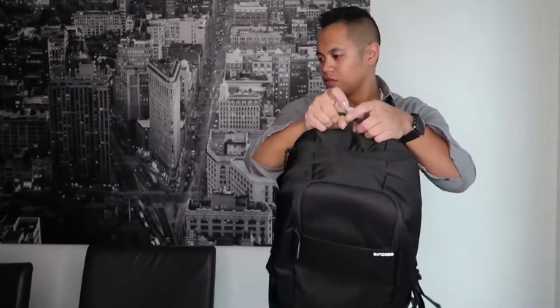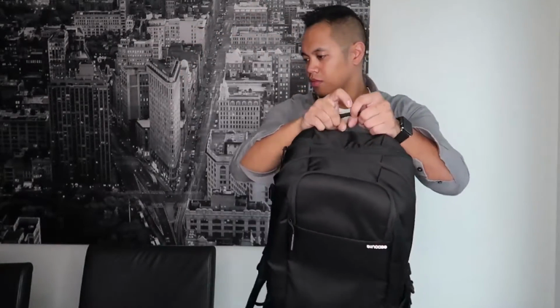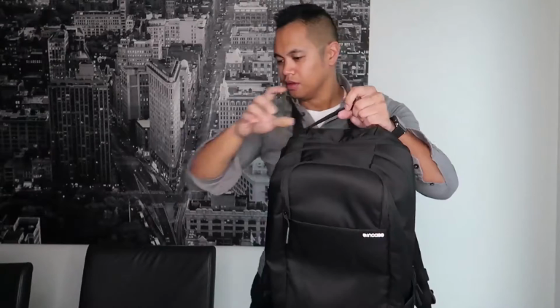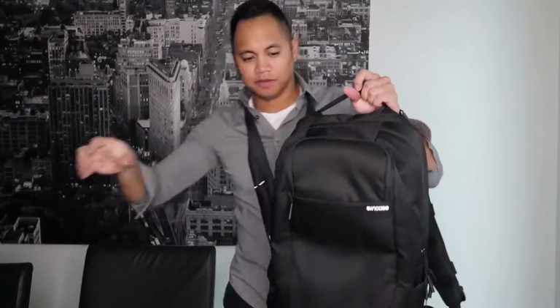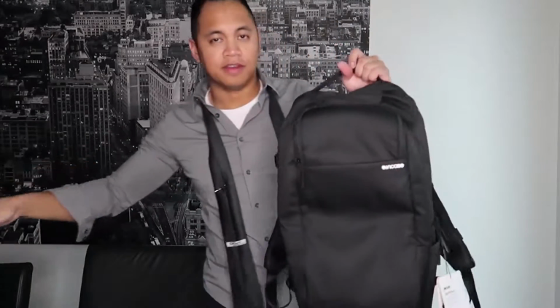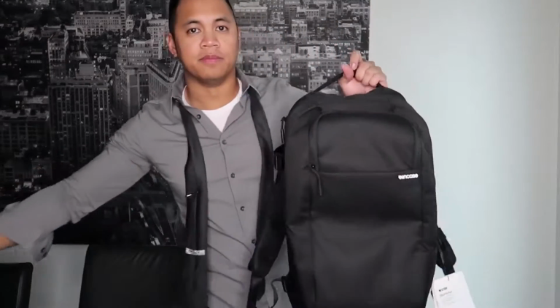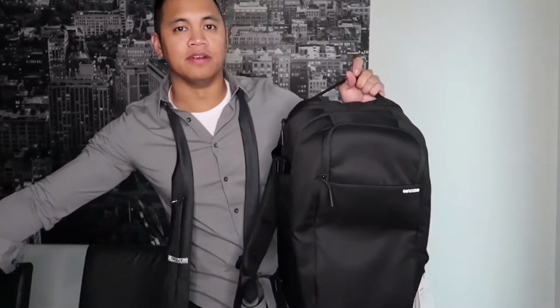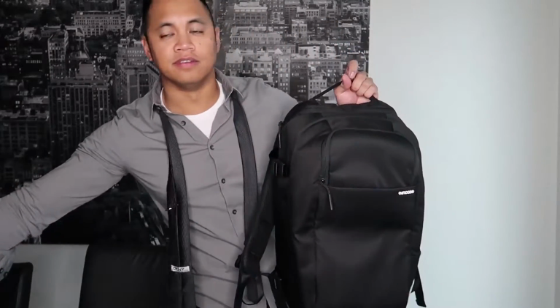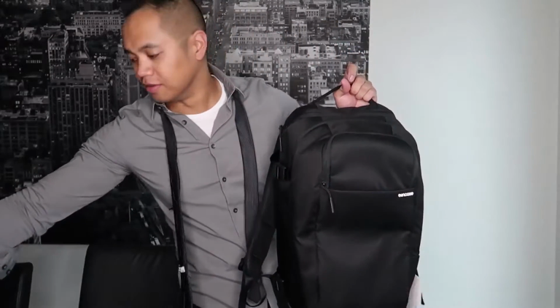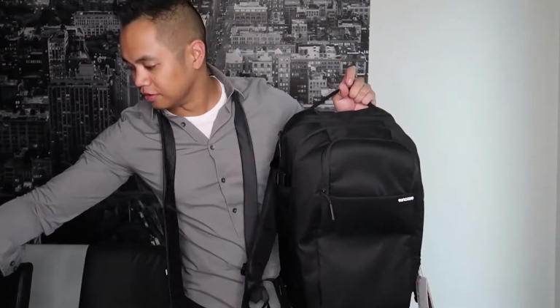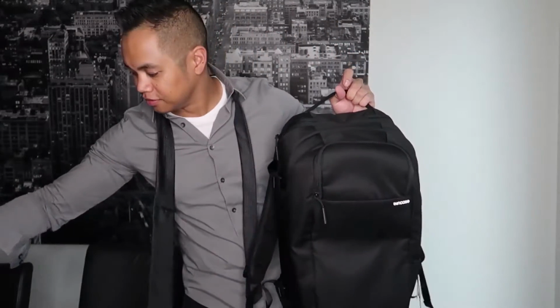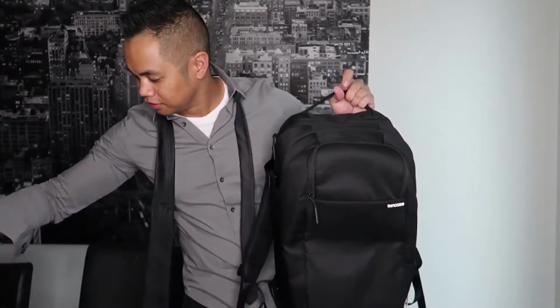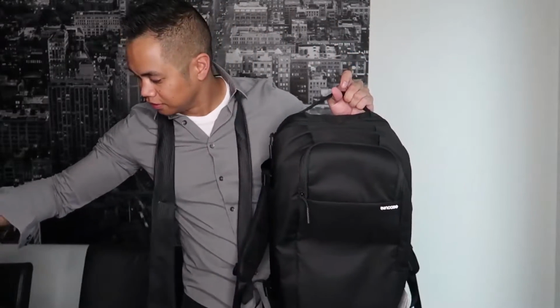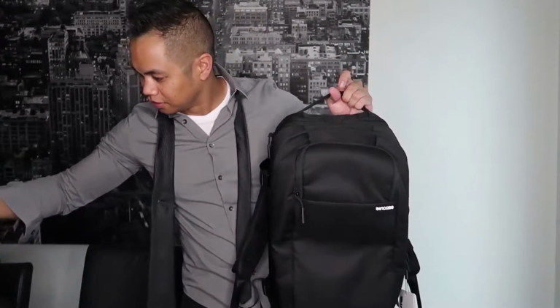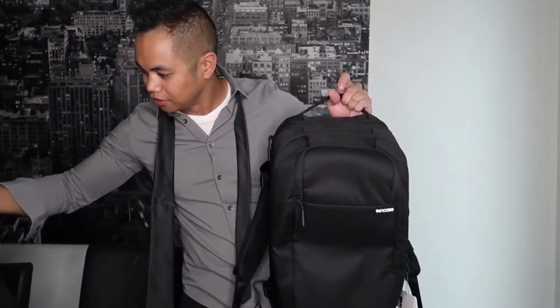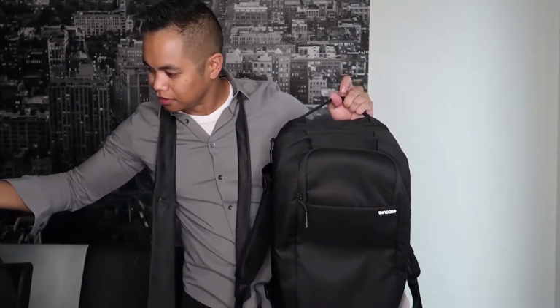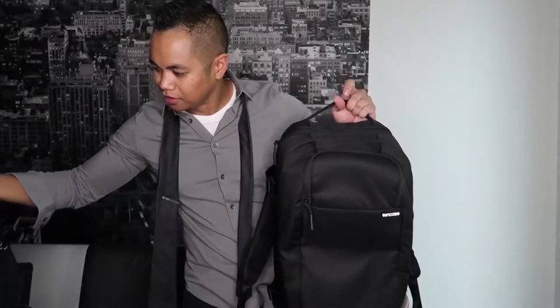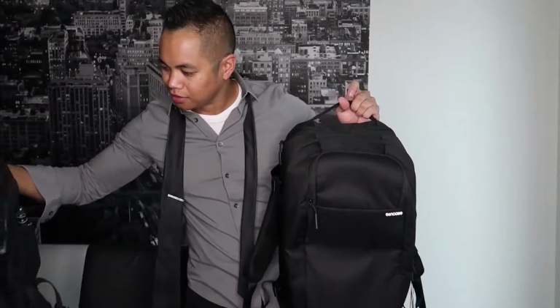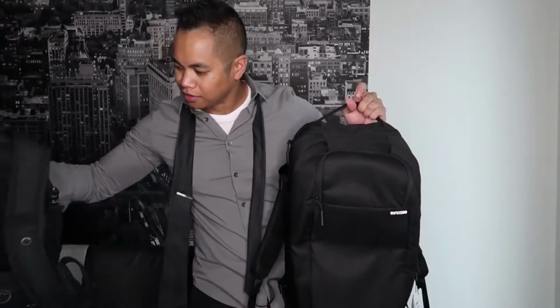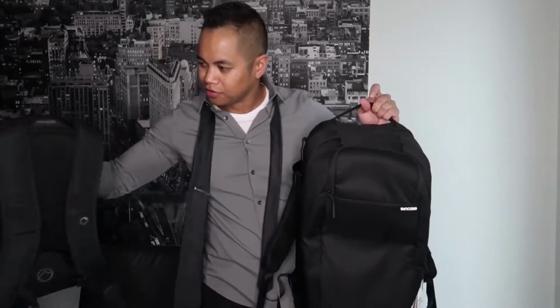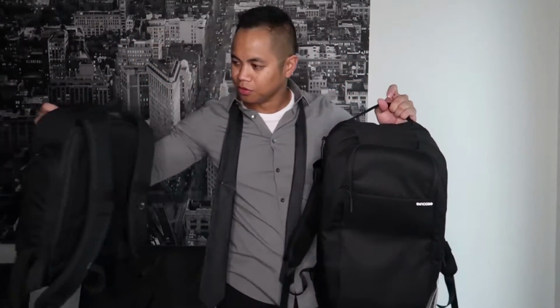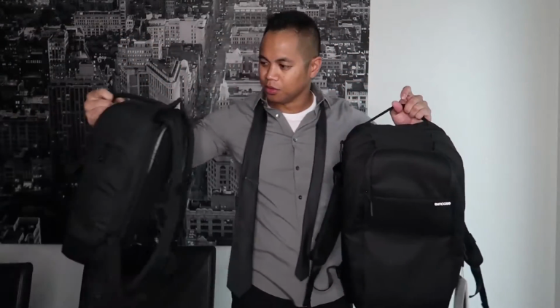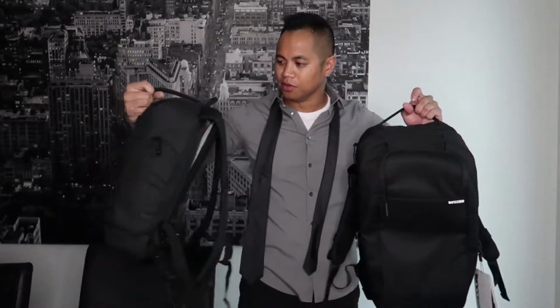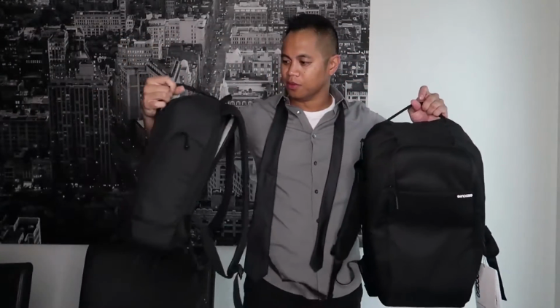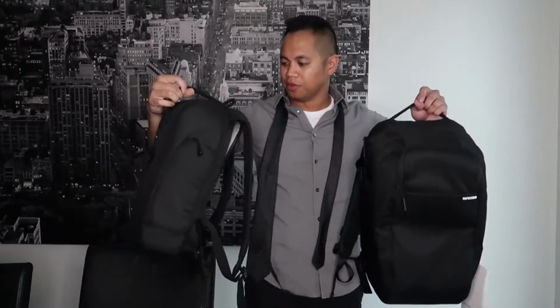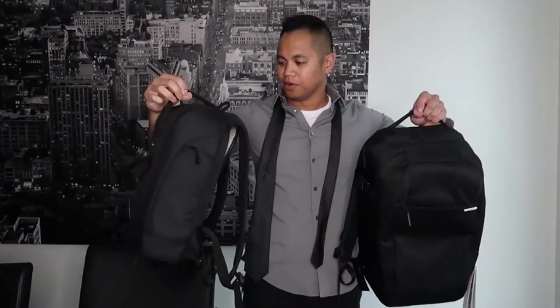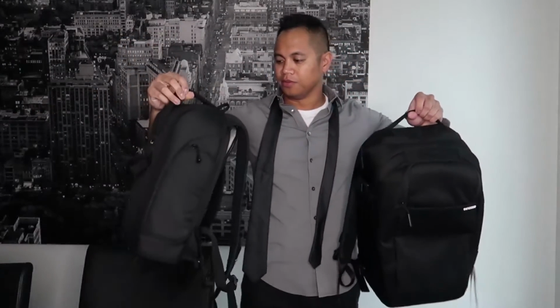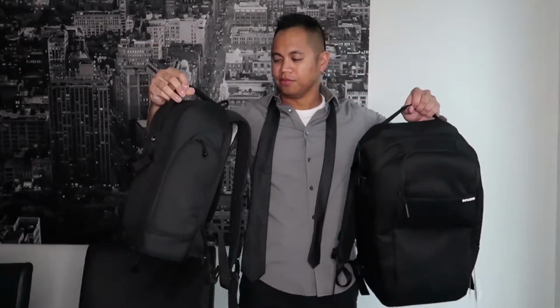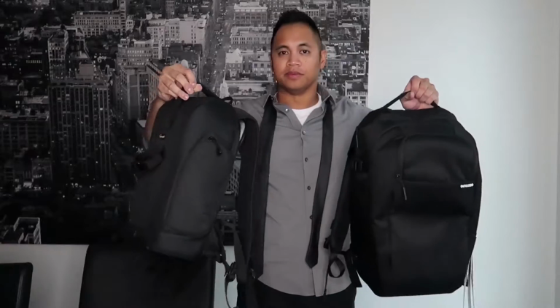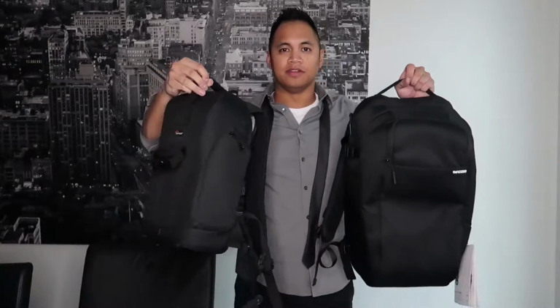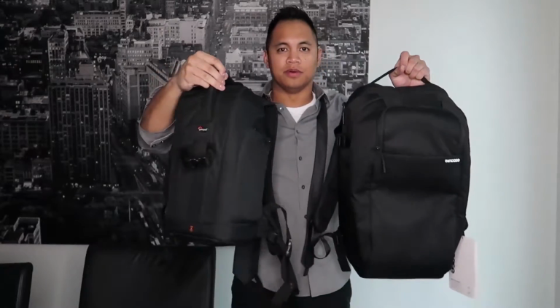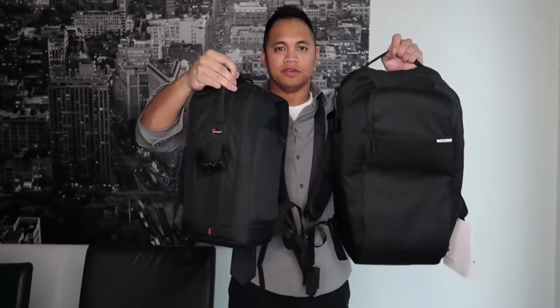For size comparison, here it is next to the Lowepro Flipside 200.